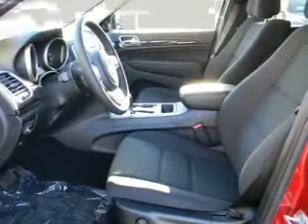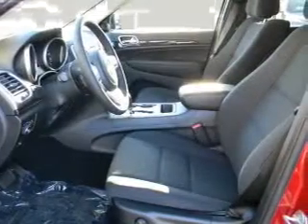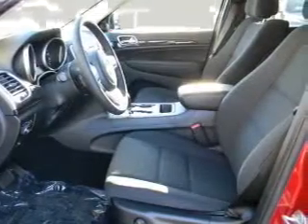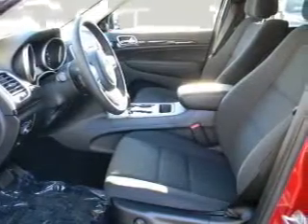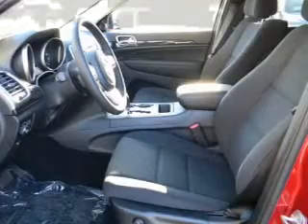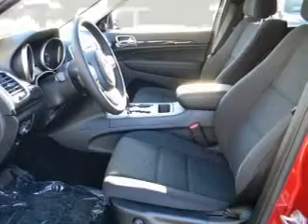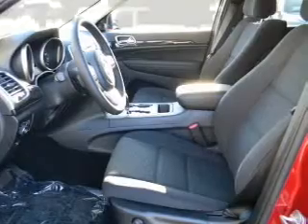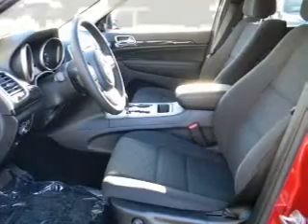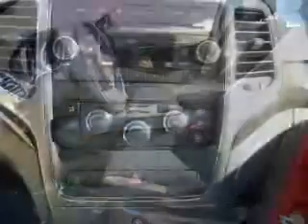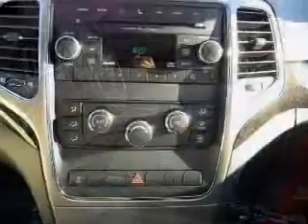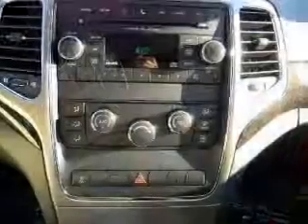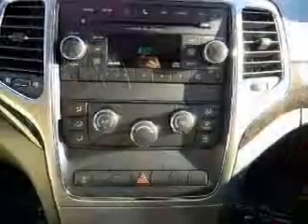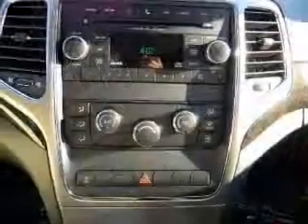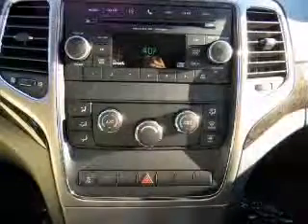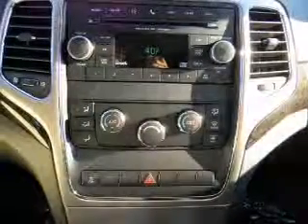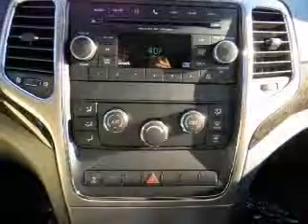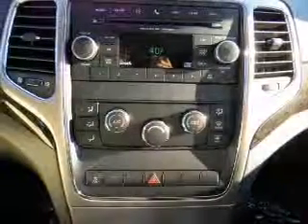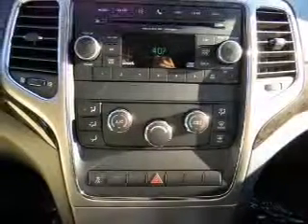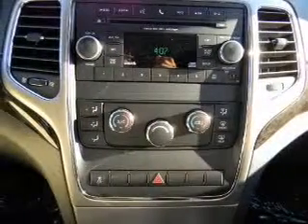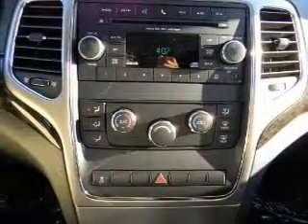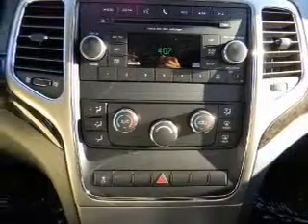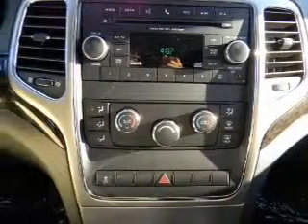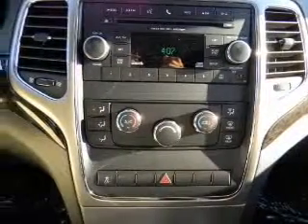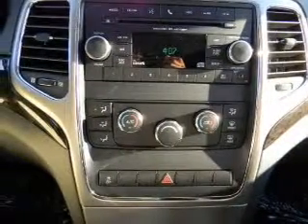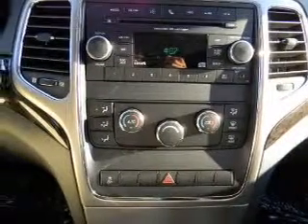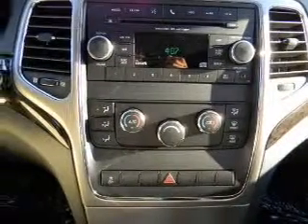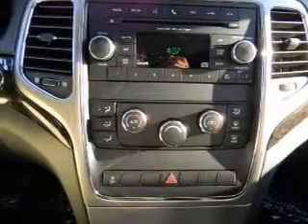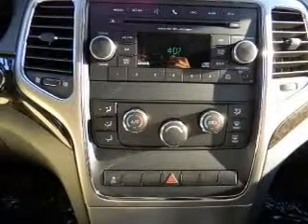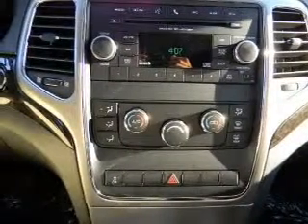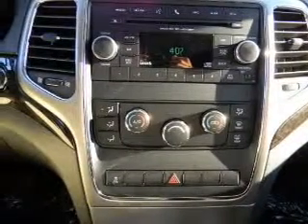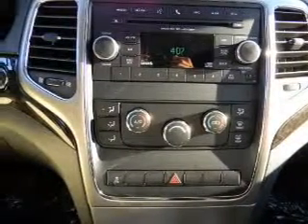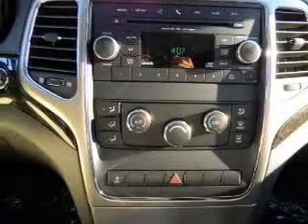Stability Control. Let us put you in the driver's seat today. Call or click to contact us.